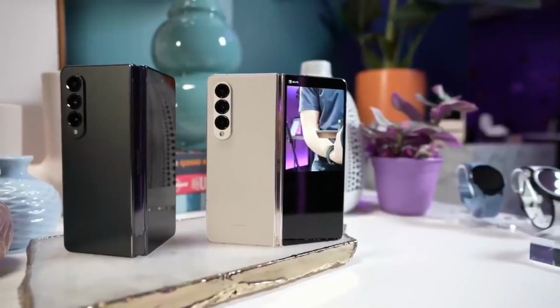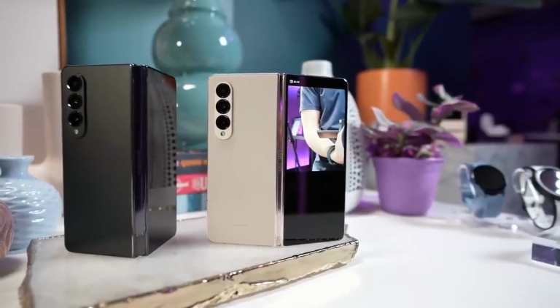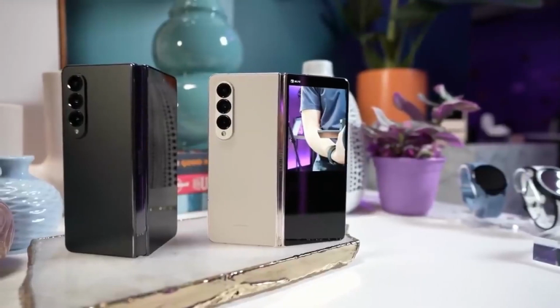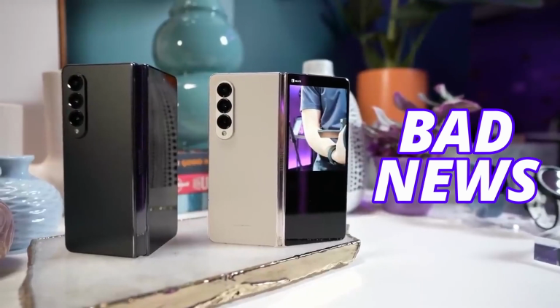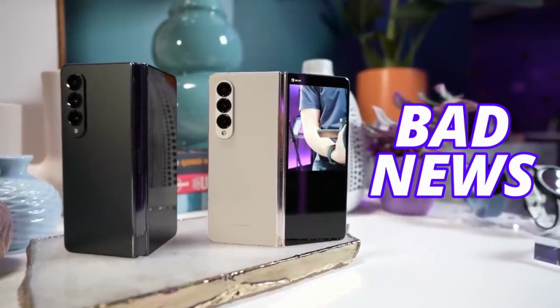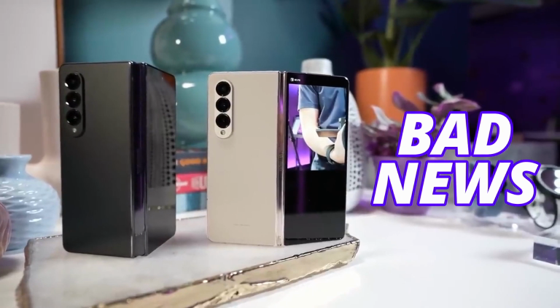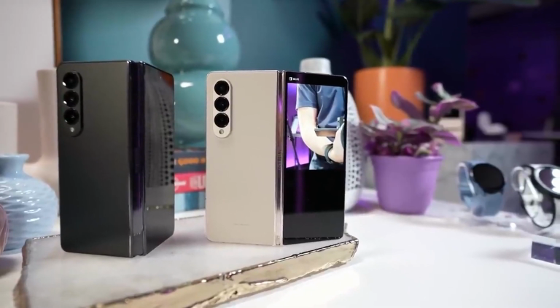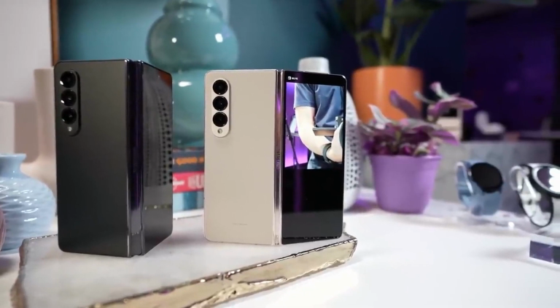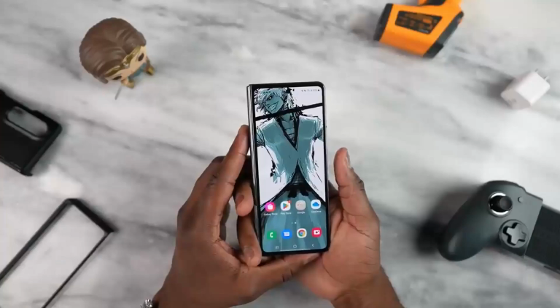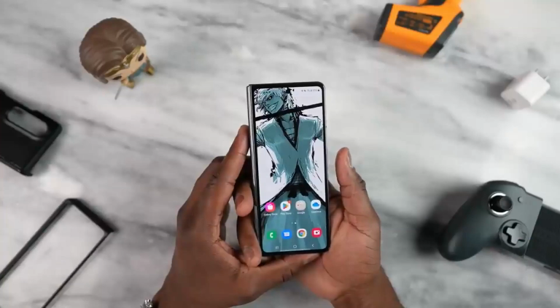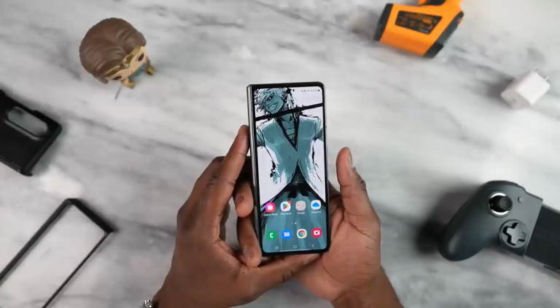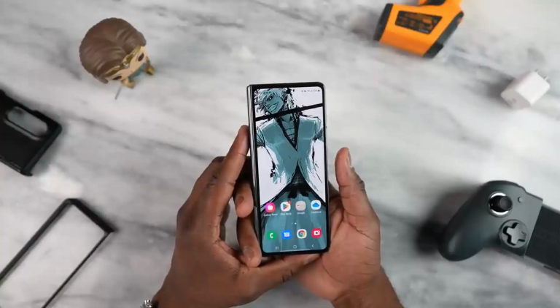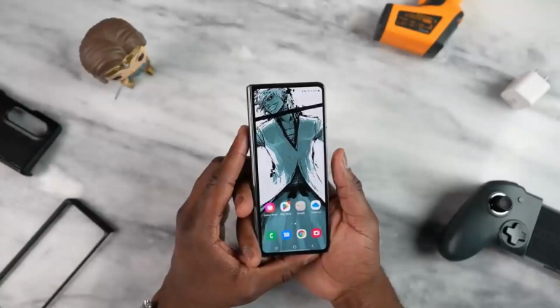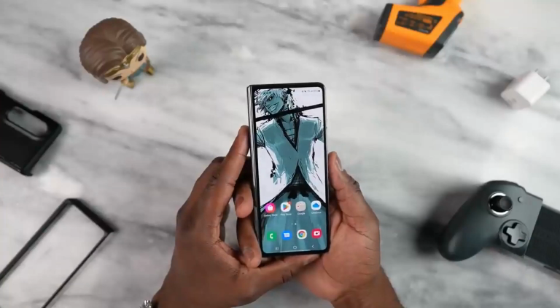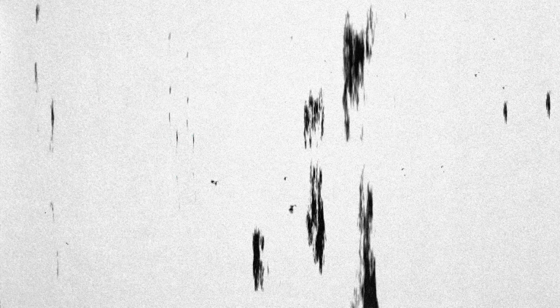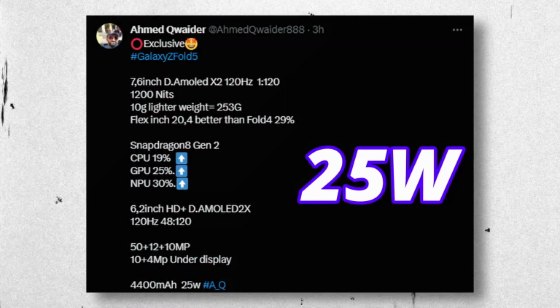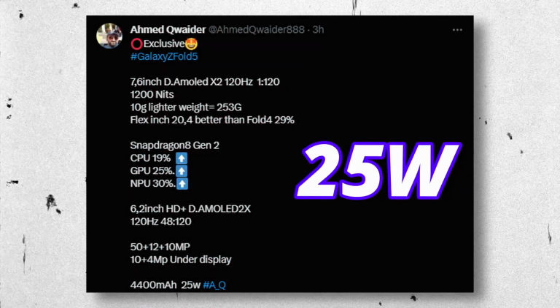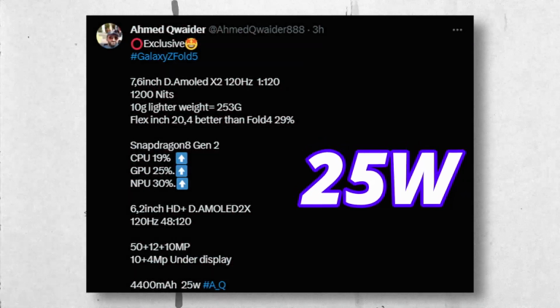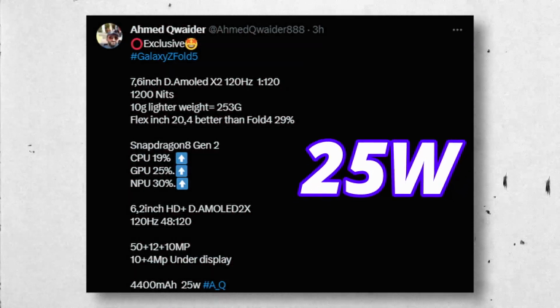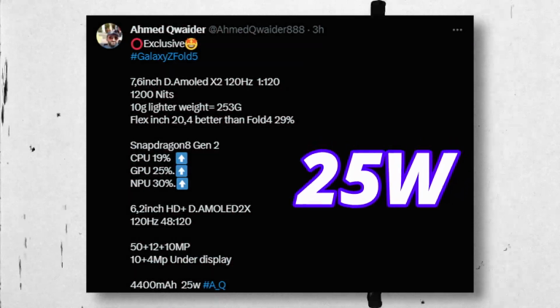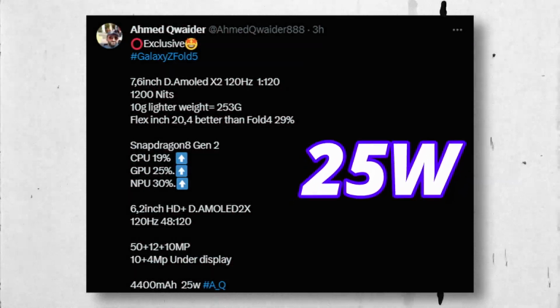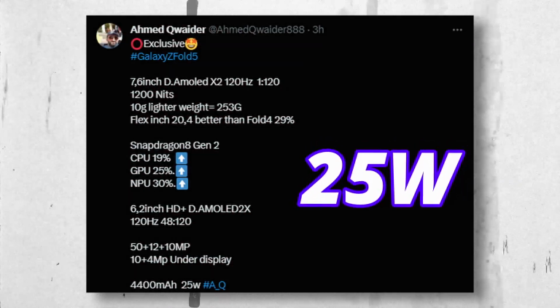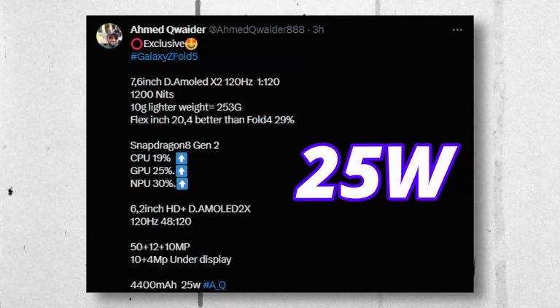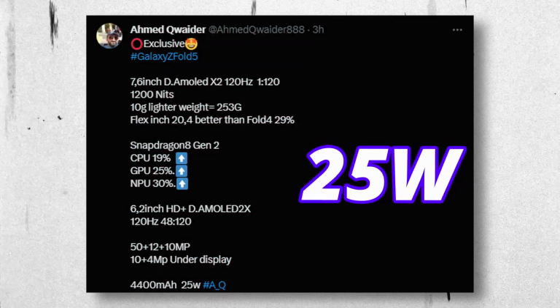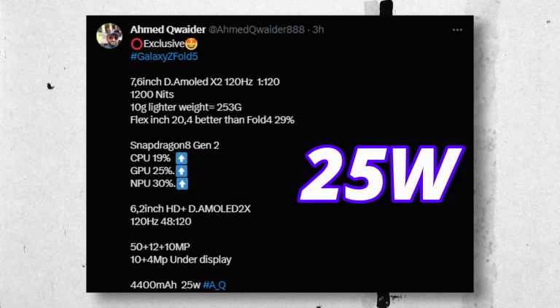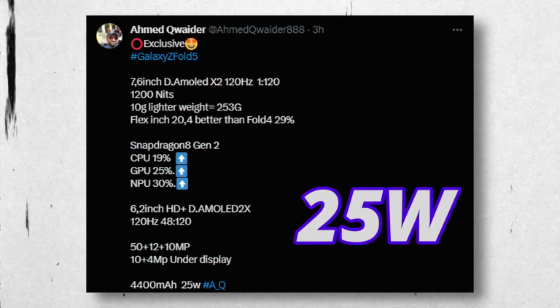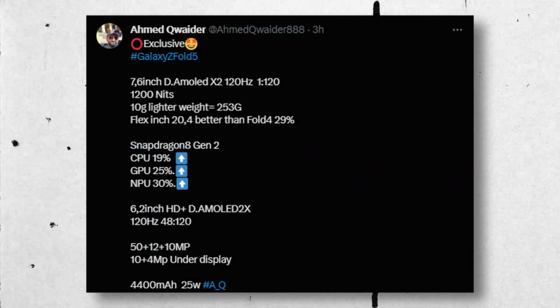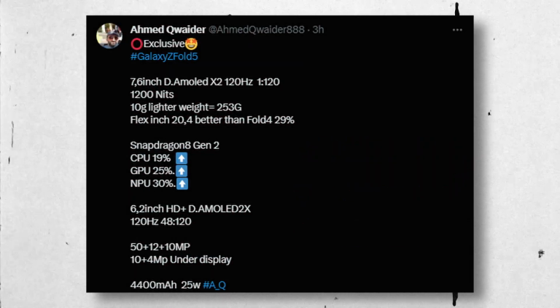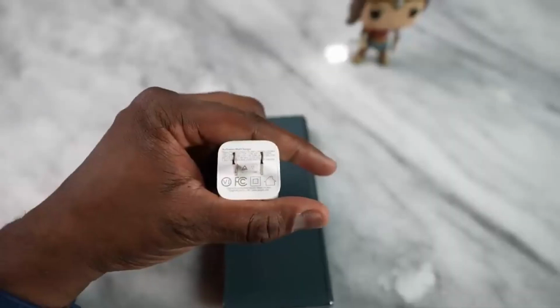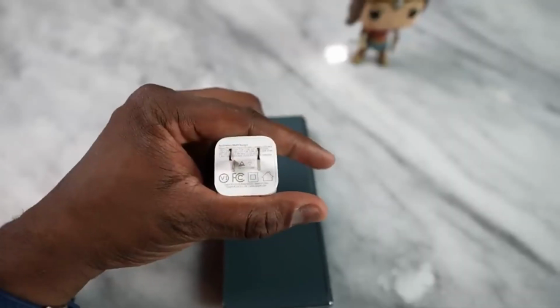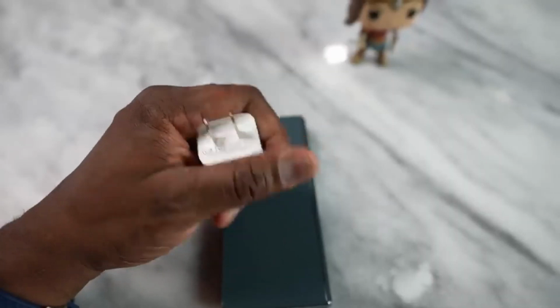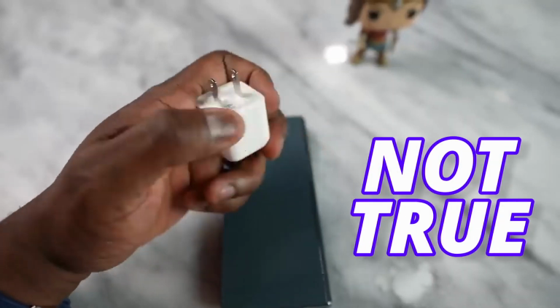Now, this is another bad news. Fold 5 is going to come with the same 25W fast charger. Some also say it's 45W, but that is not true.